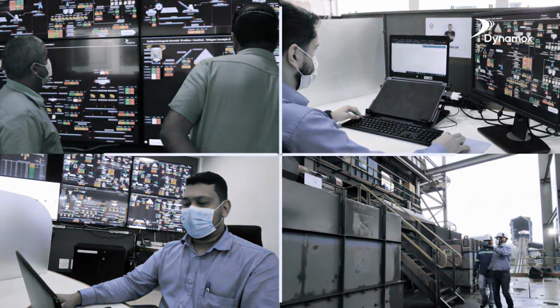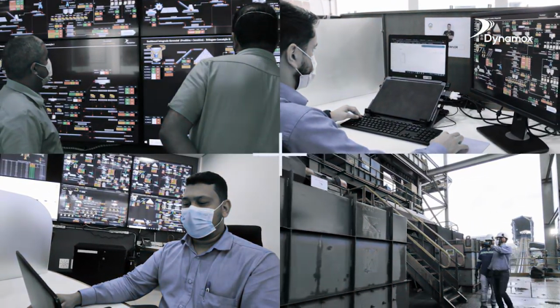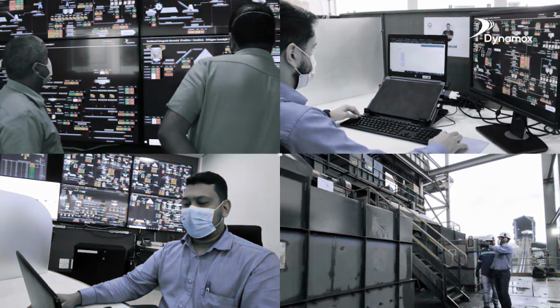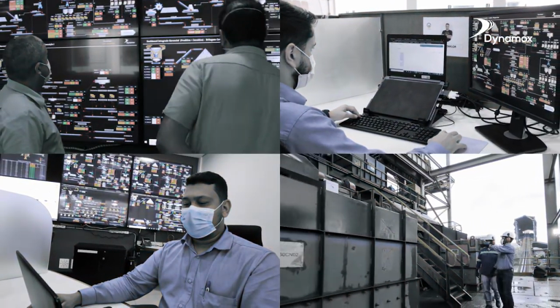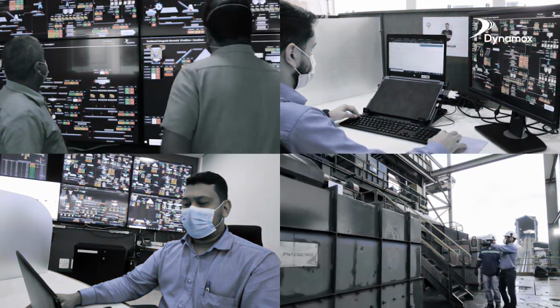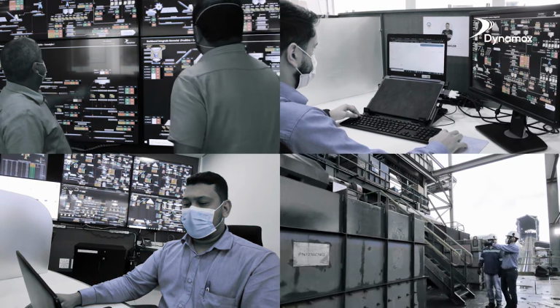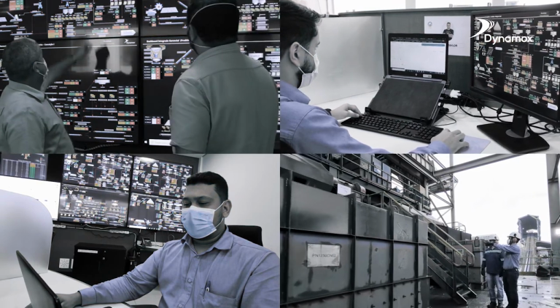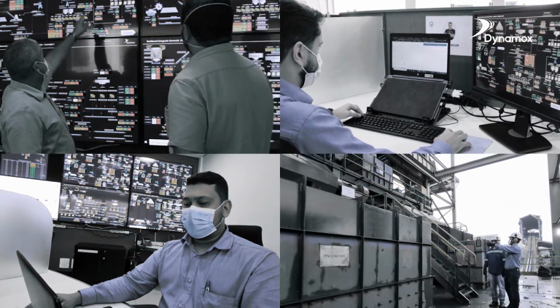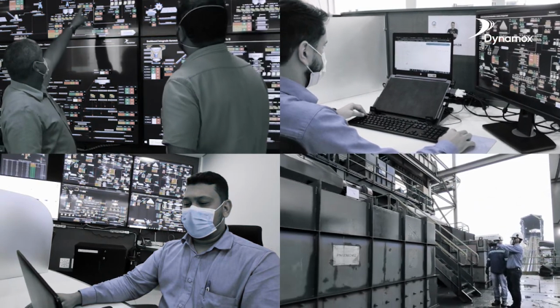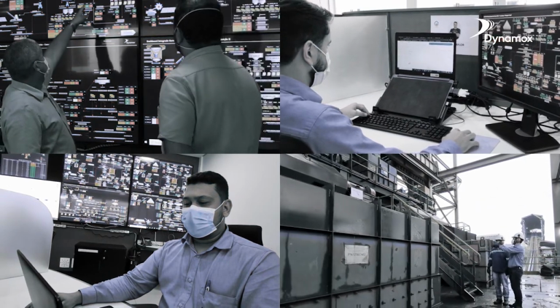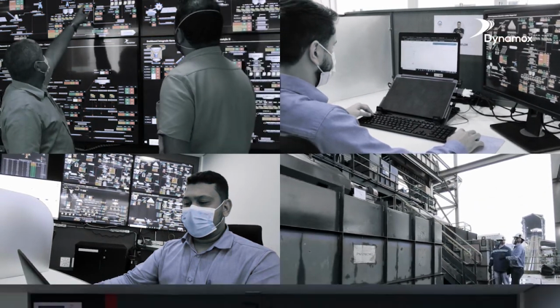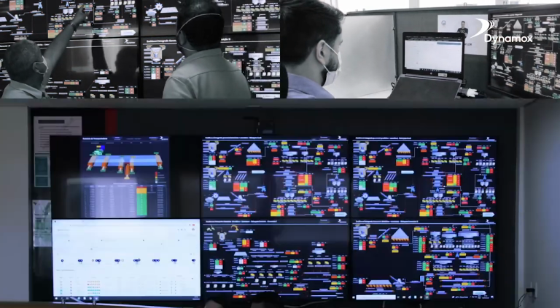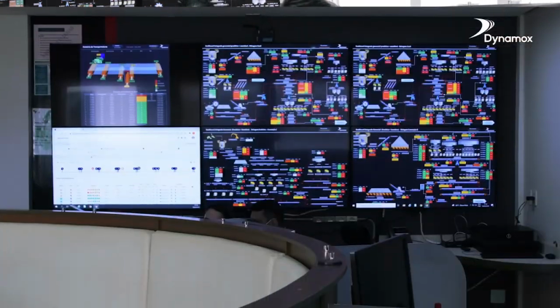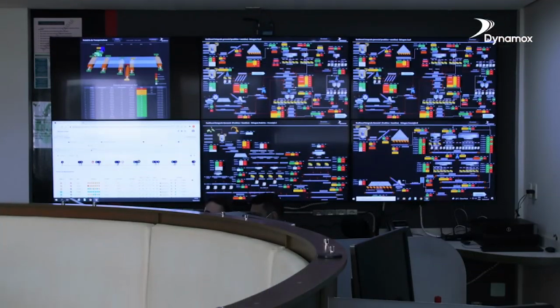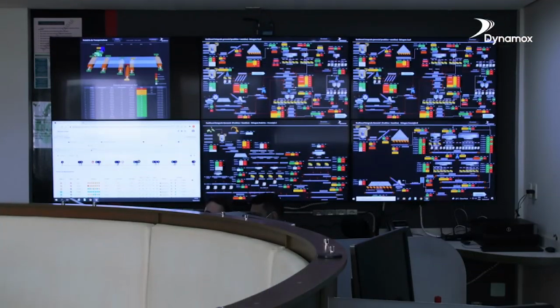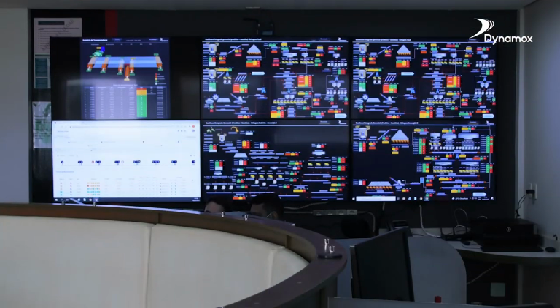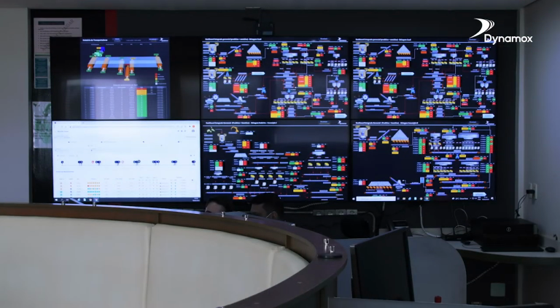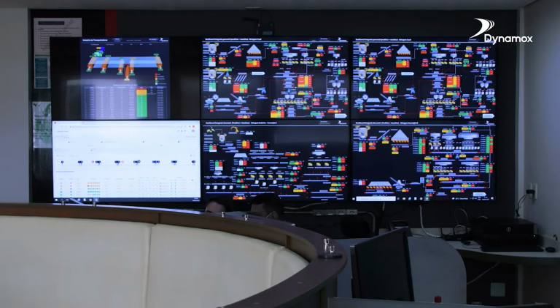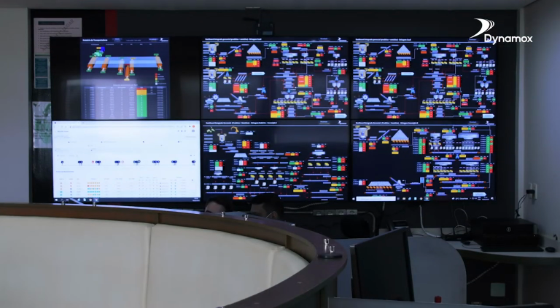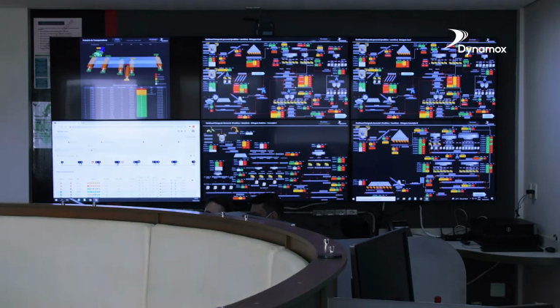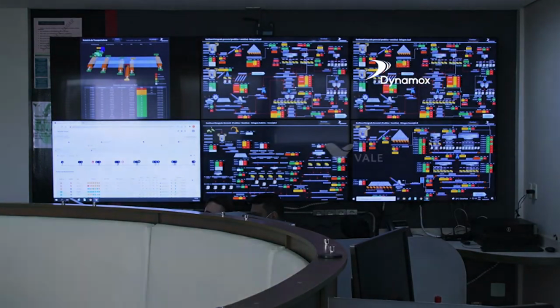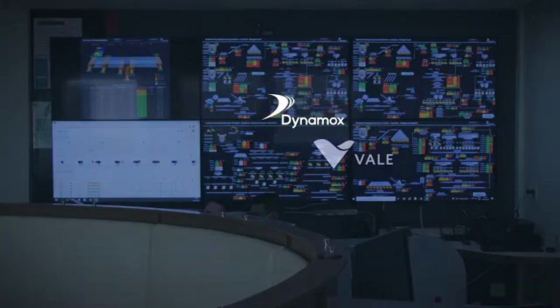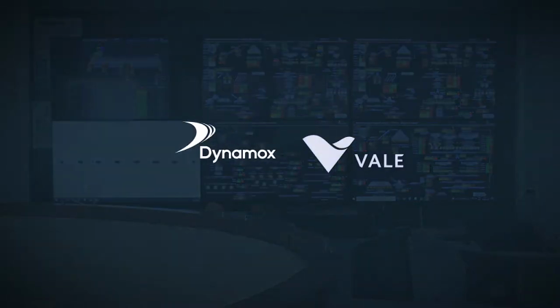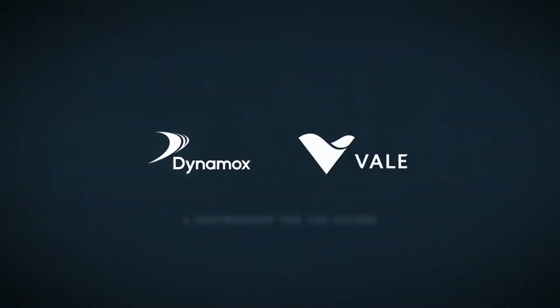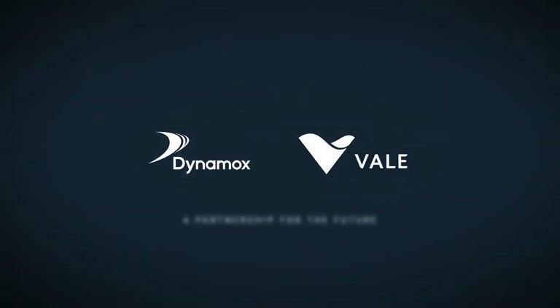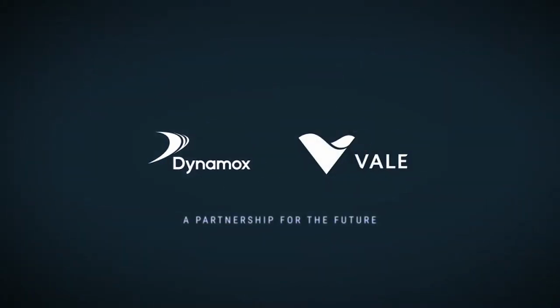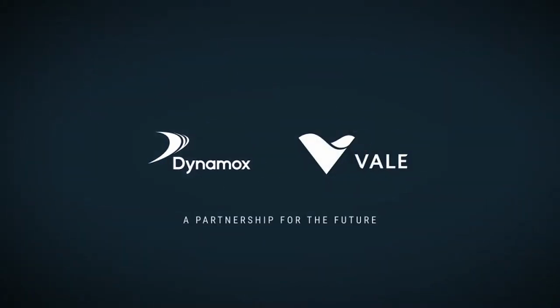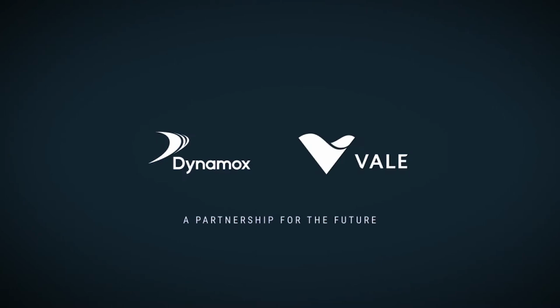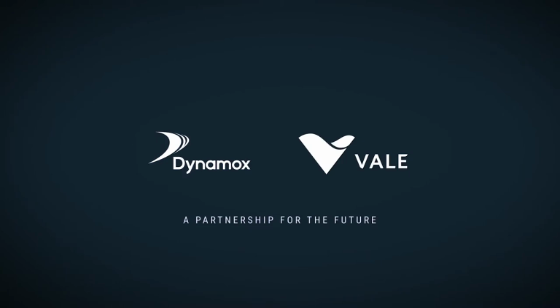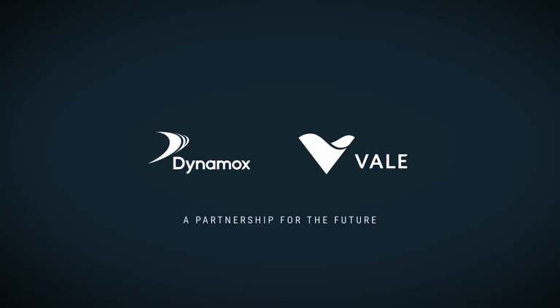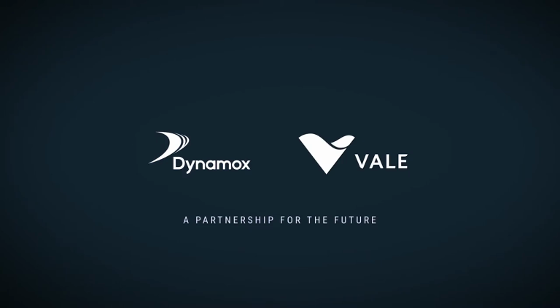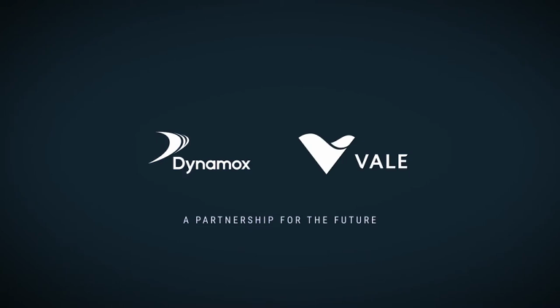Dynamox's dashboards offer more security, reliability, and better asset management in a fully centralized view management.